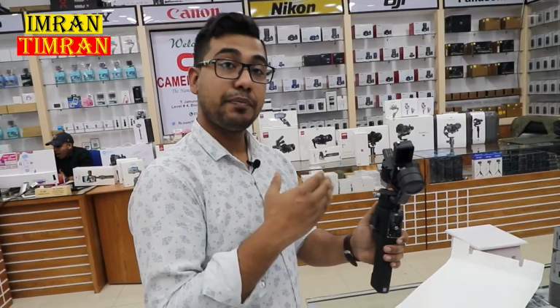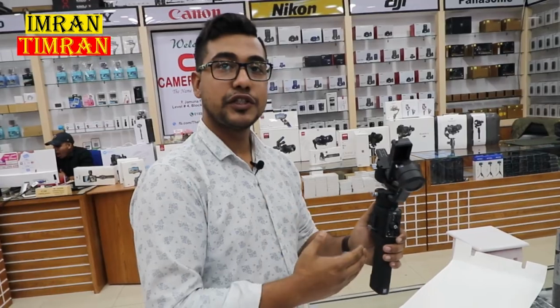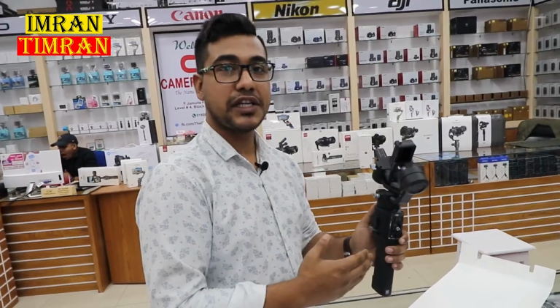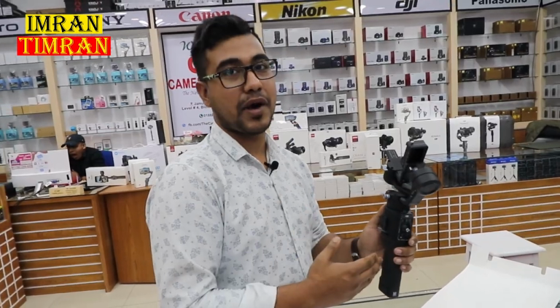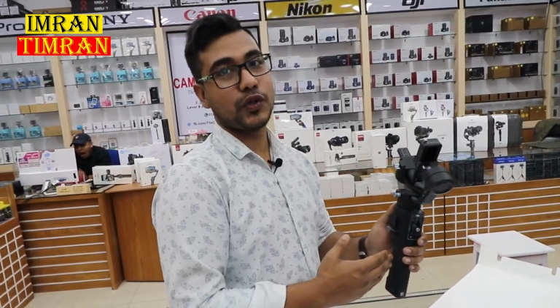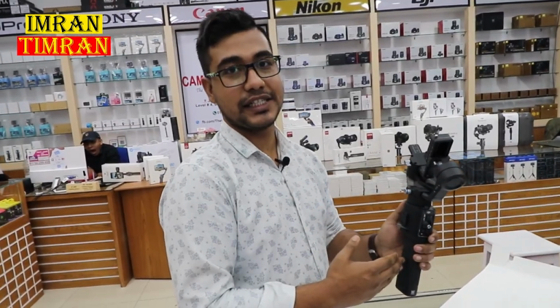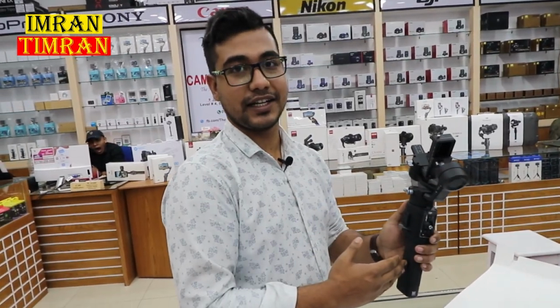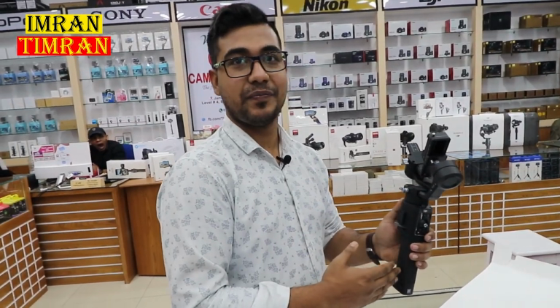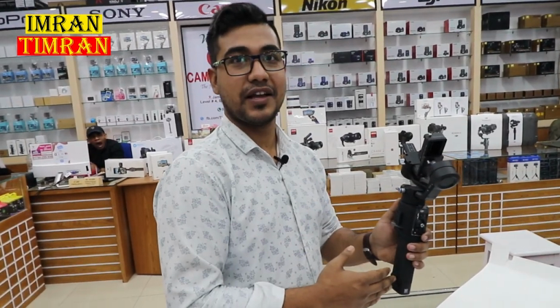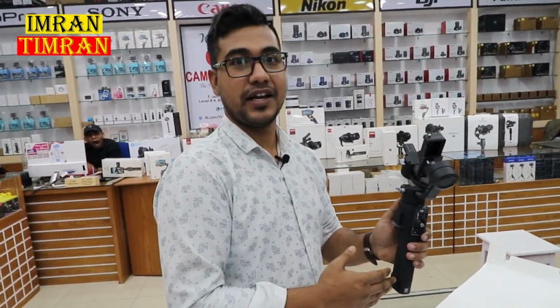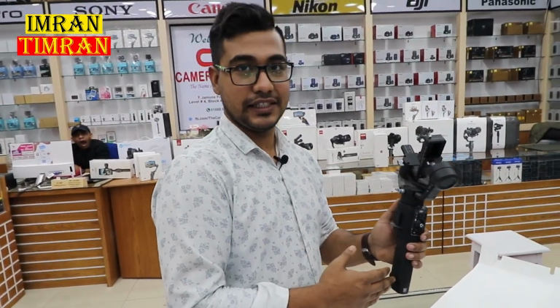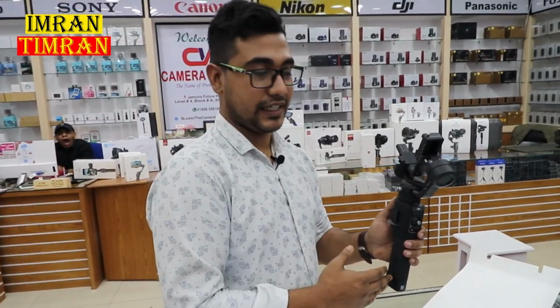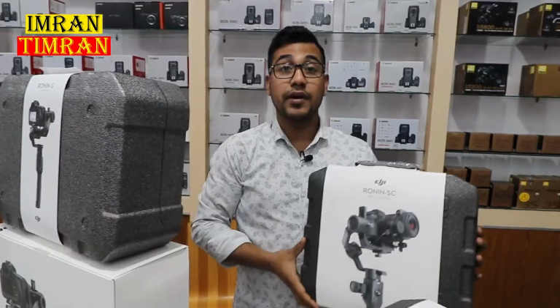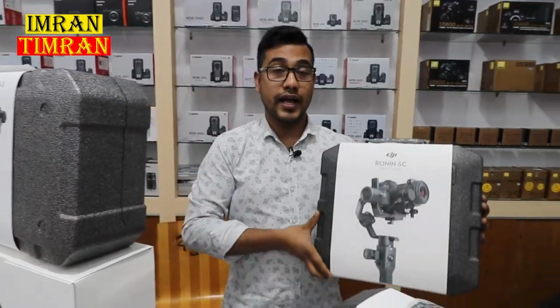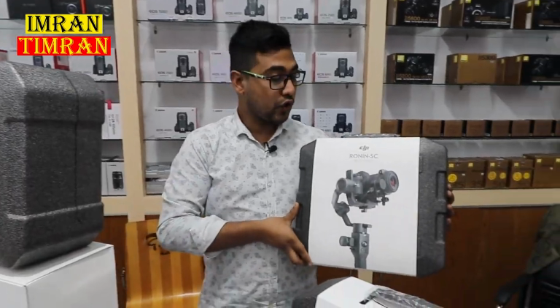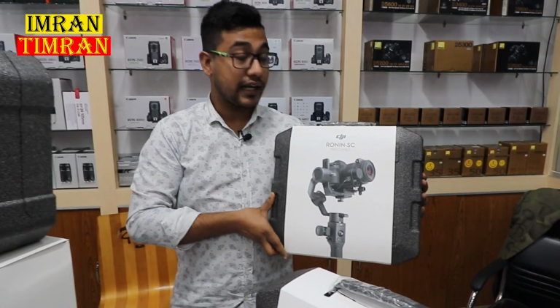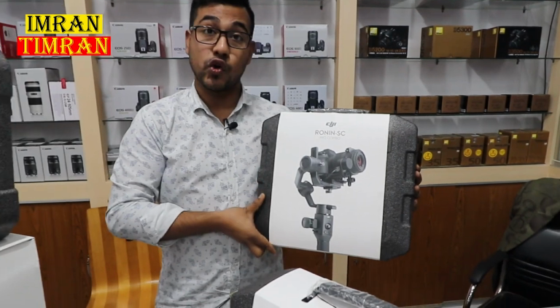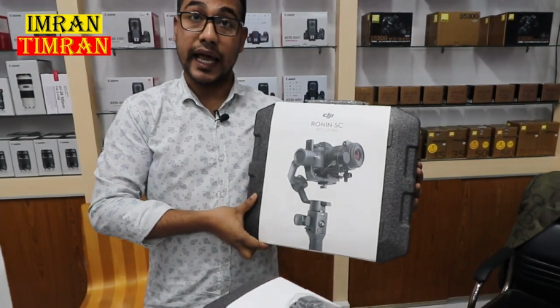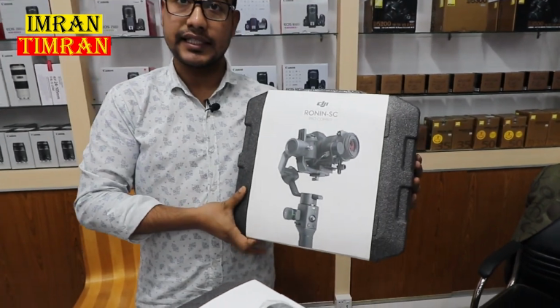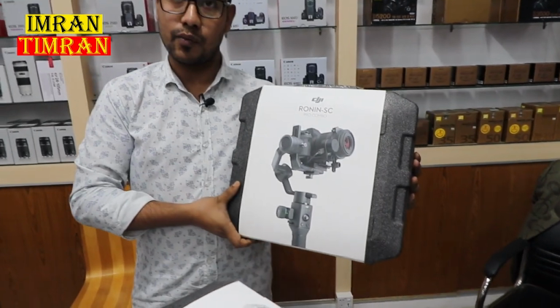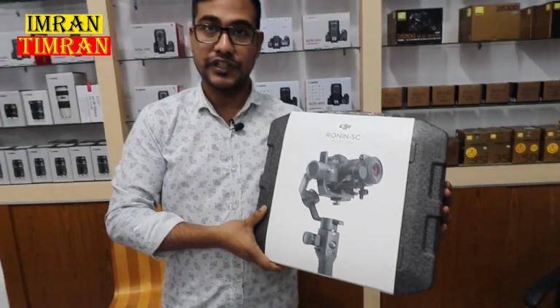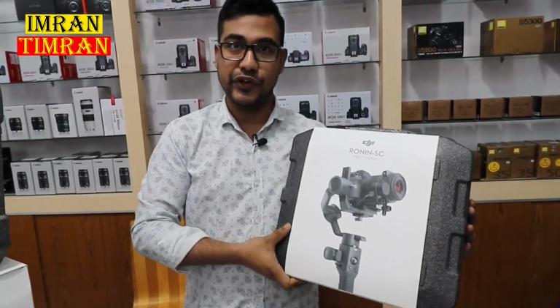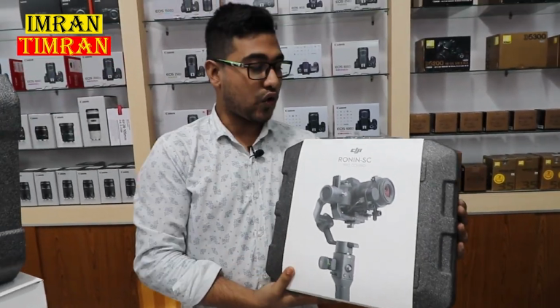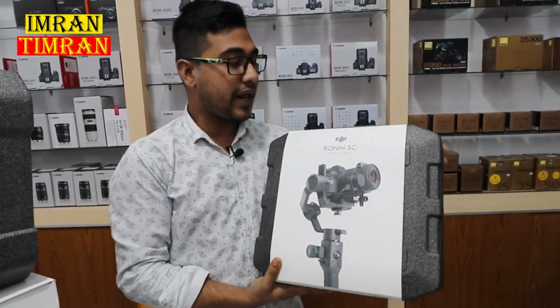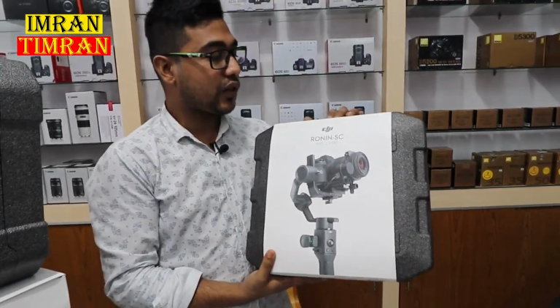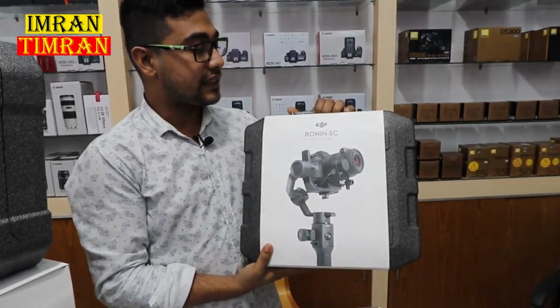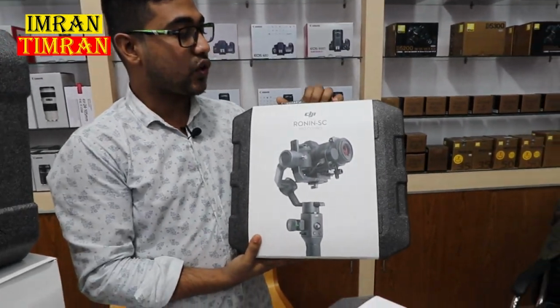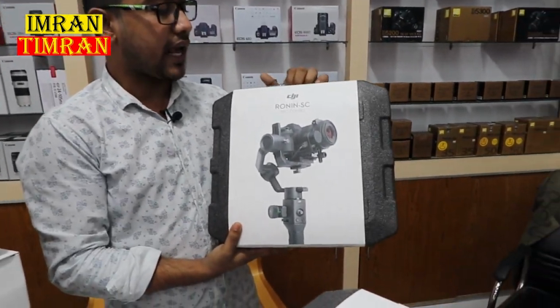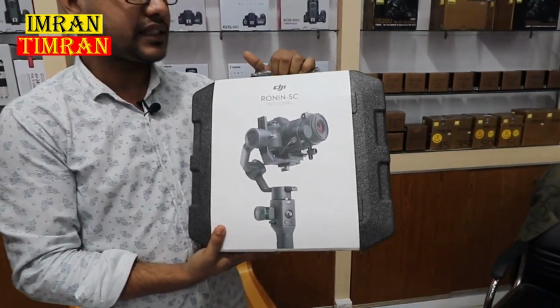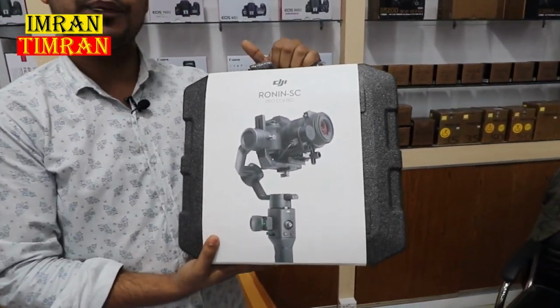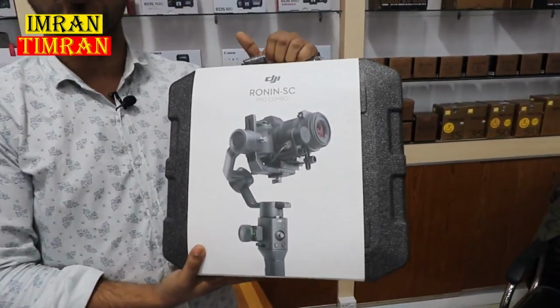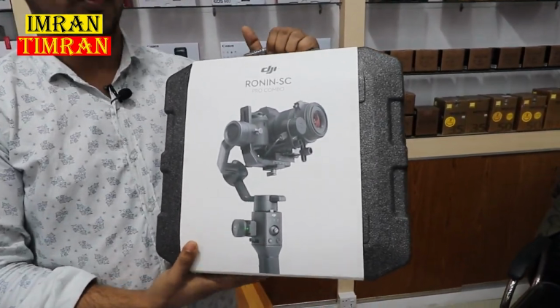This is our price: $3,000. We can see the Ronin SC unboxing video. We can see the Ronin SC Pro Combo.